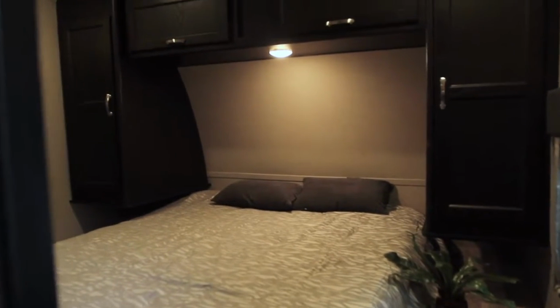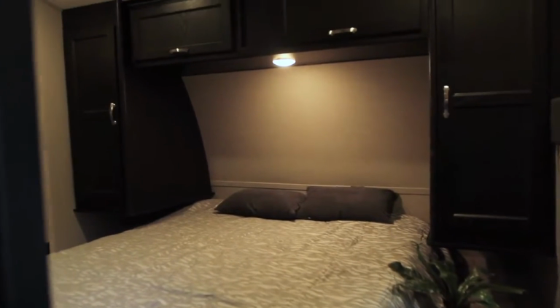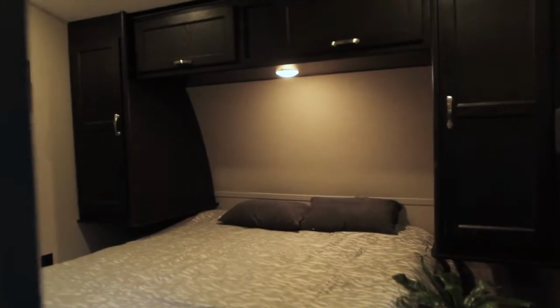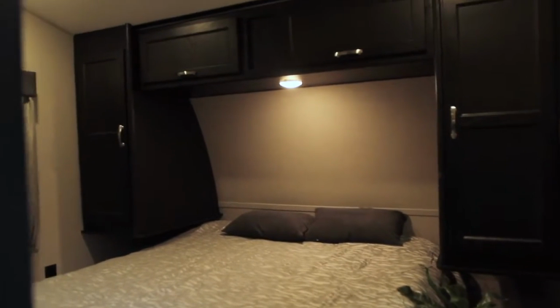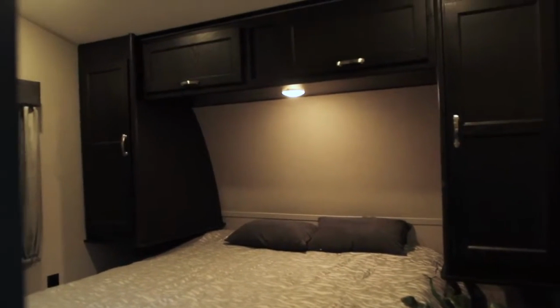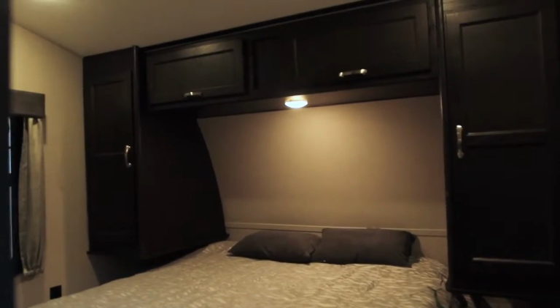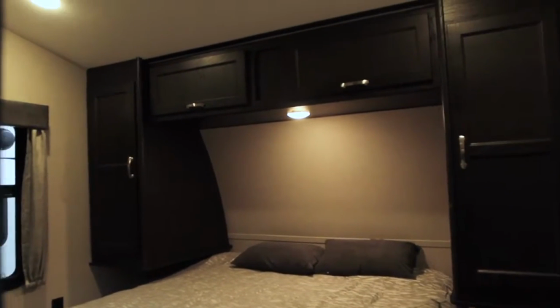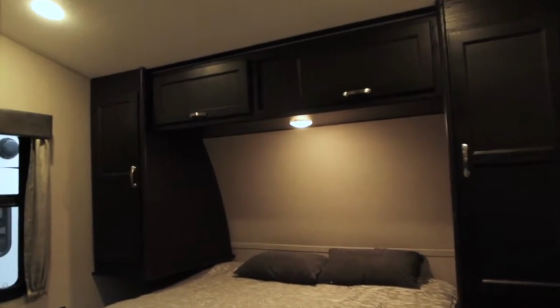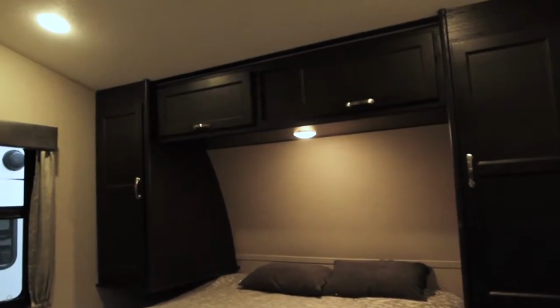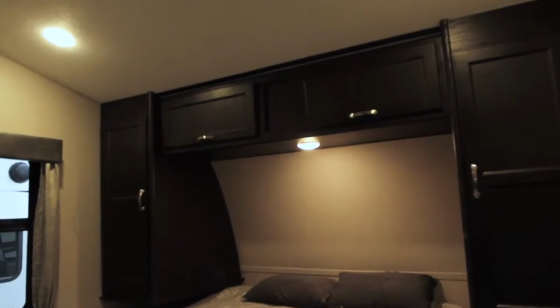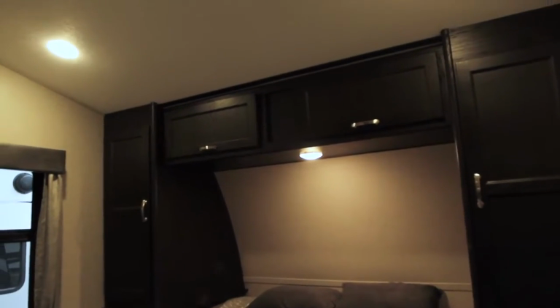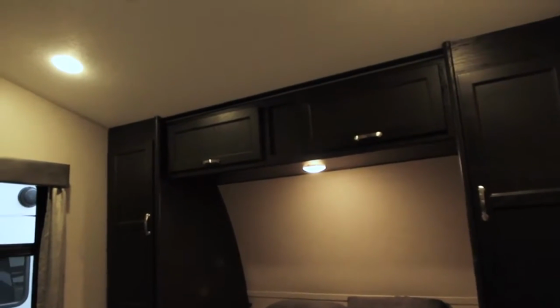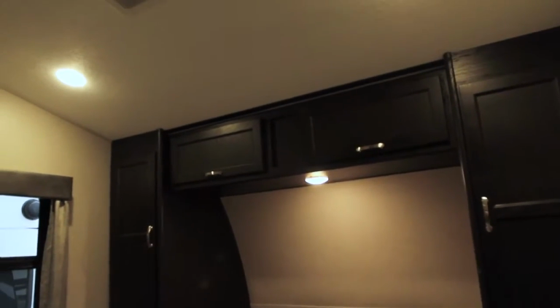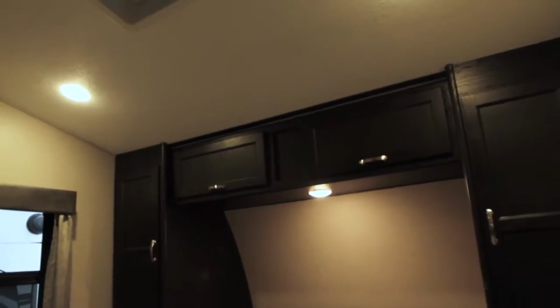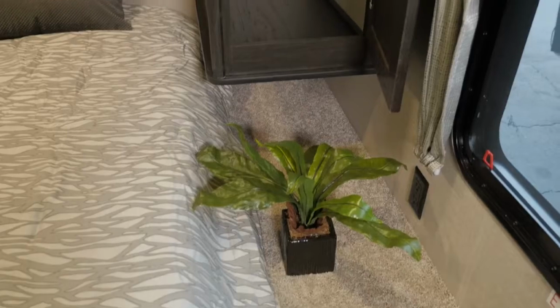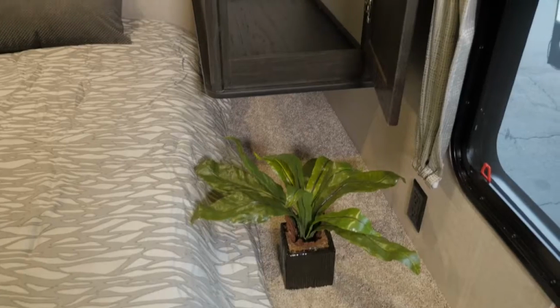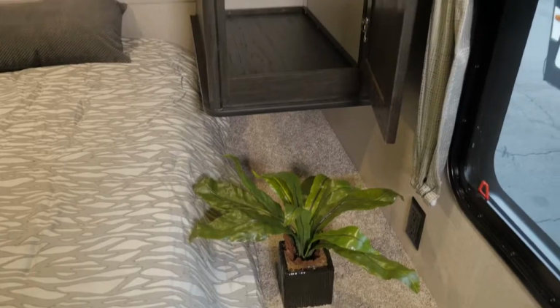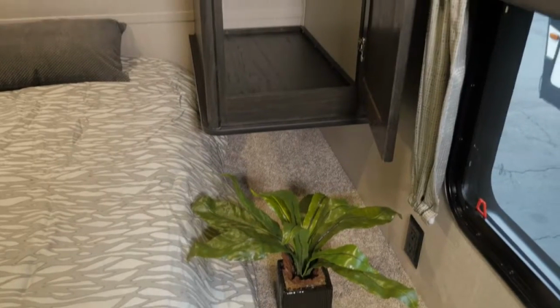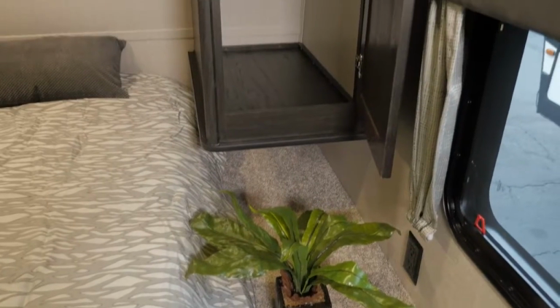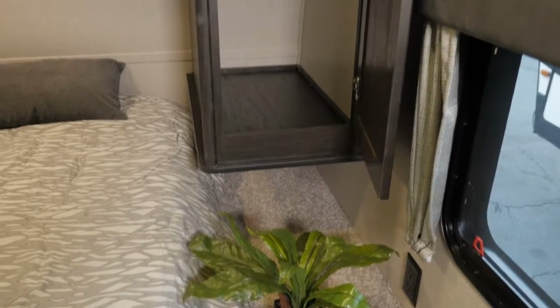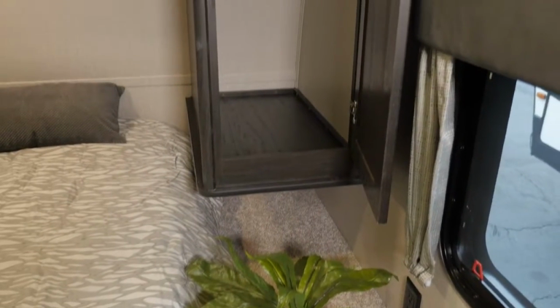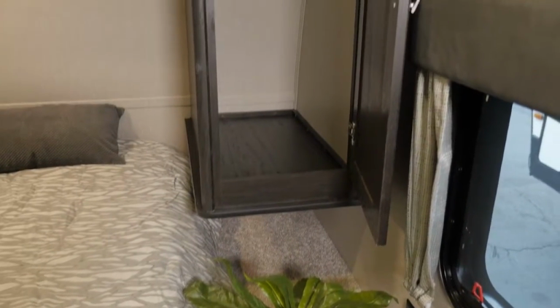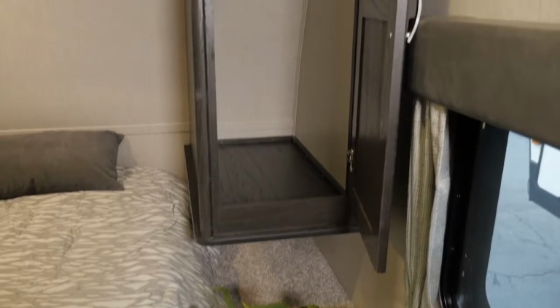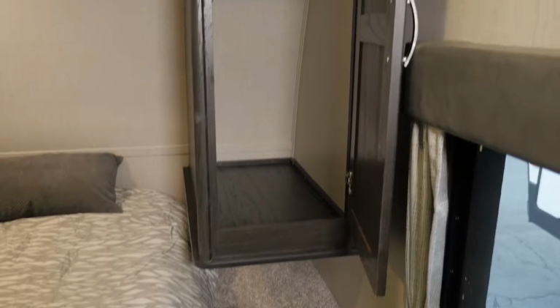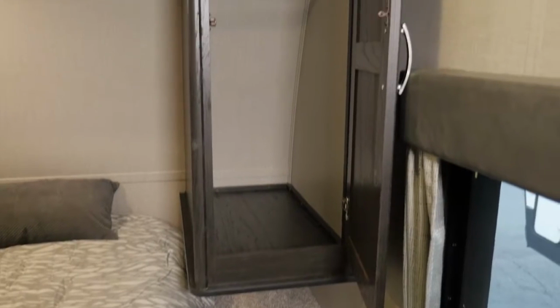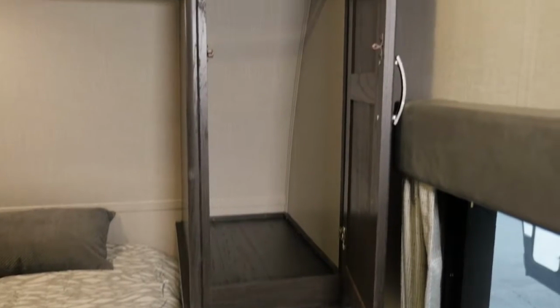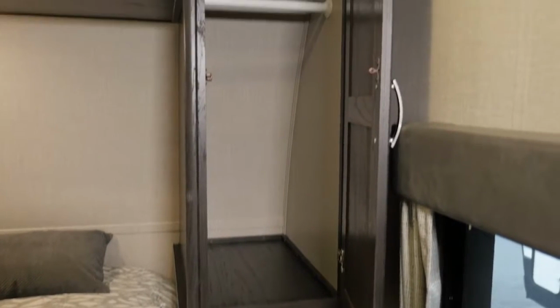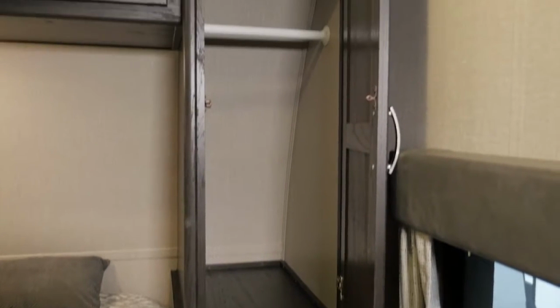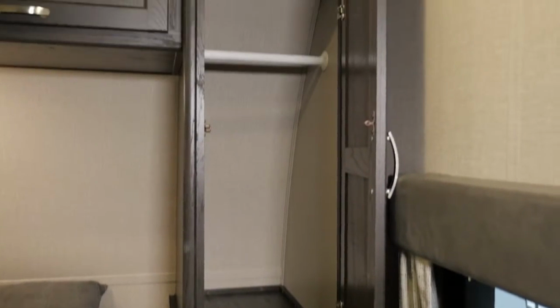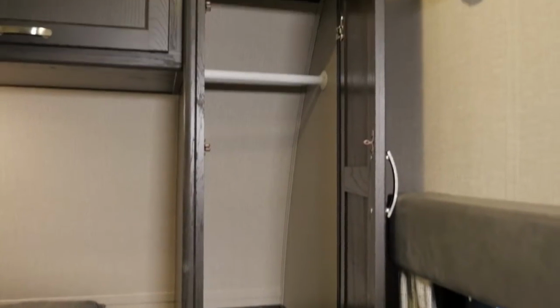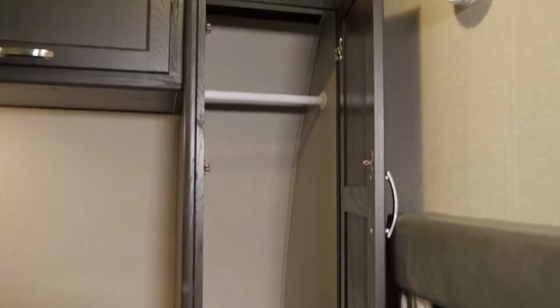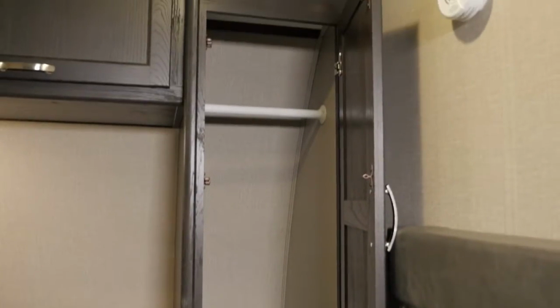The residential queen-size bed is sure to please, while the beautiful overhead and closet style cabinets provide a sizable amount of storage.